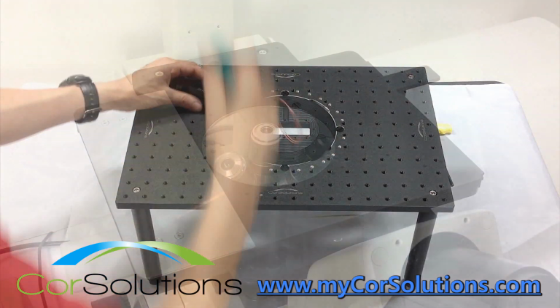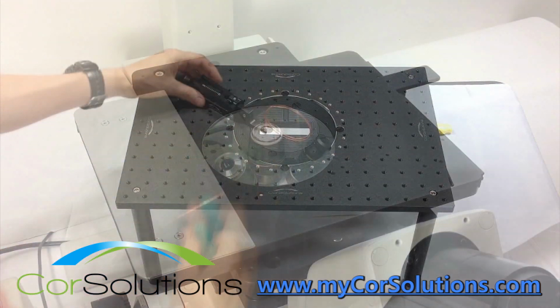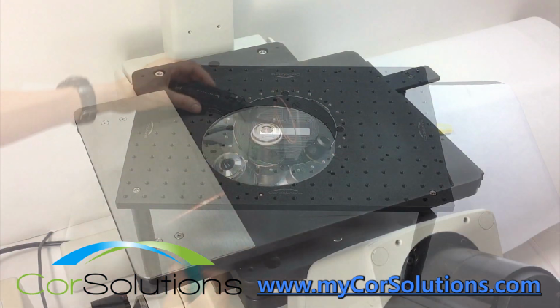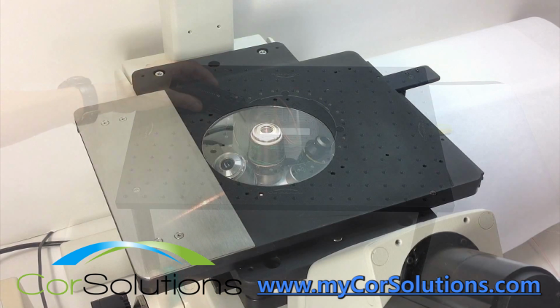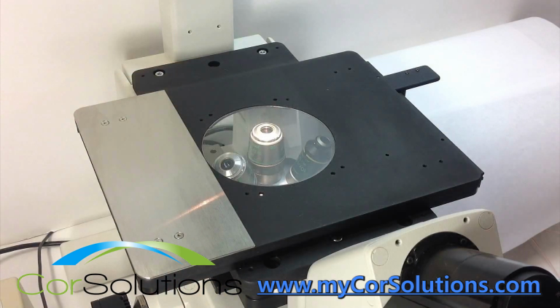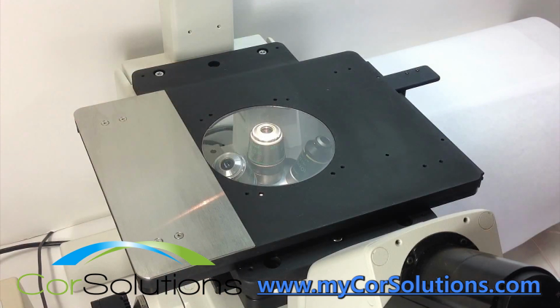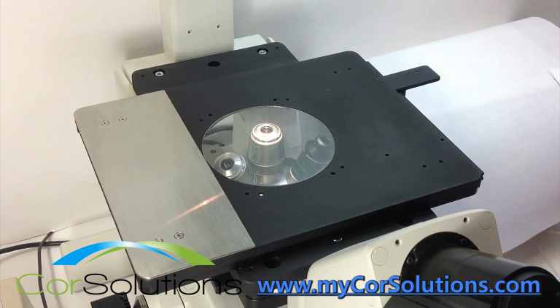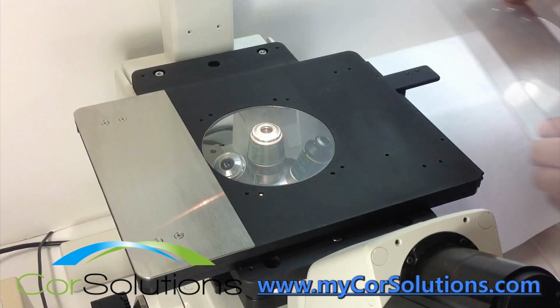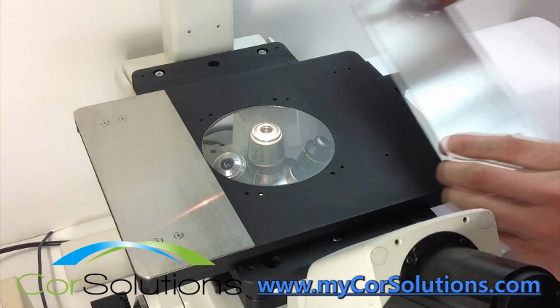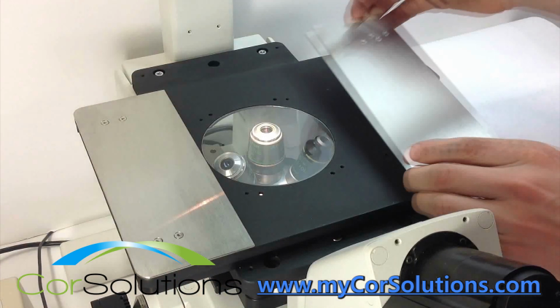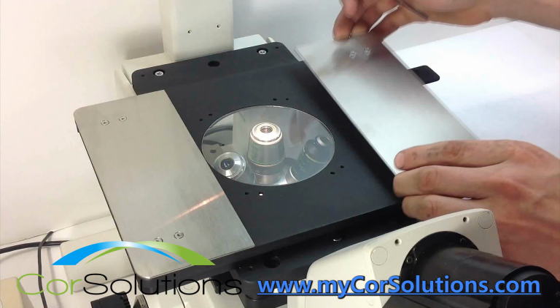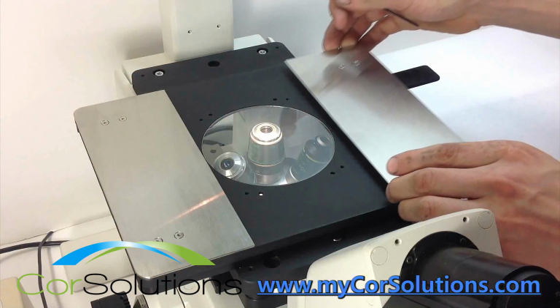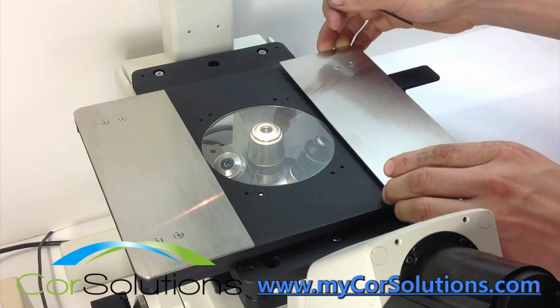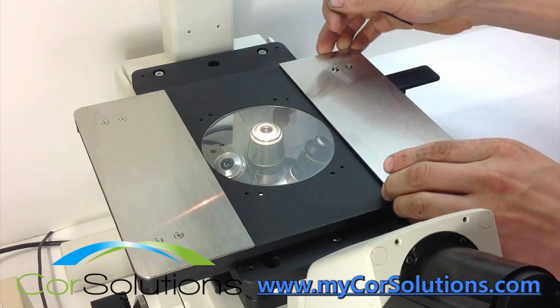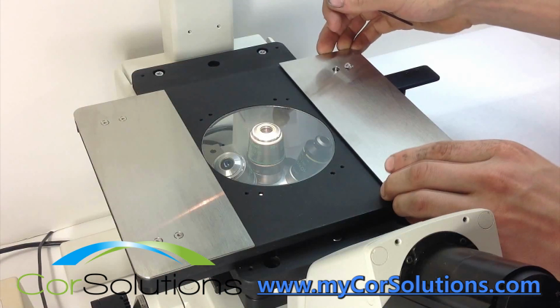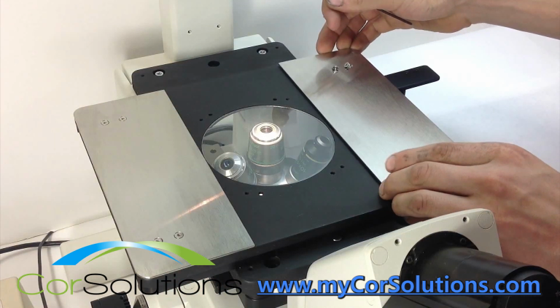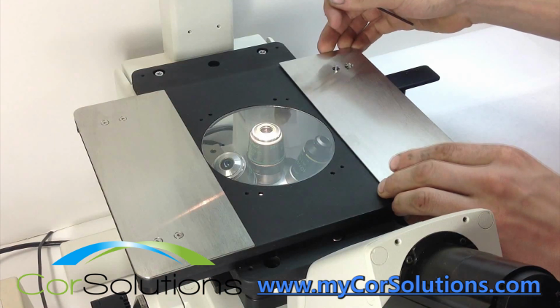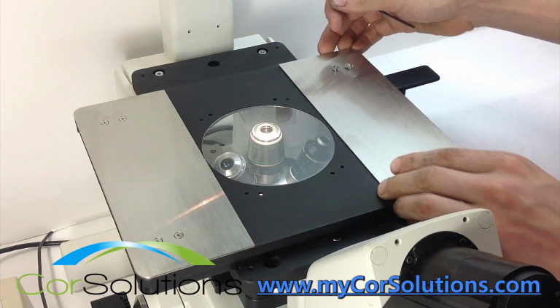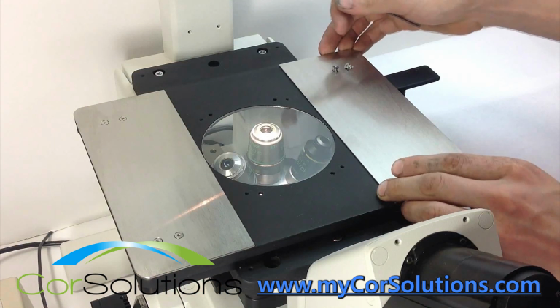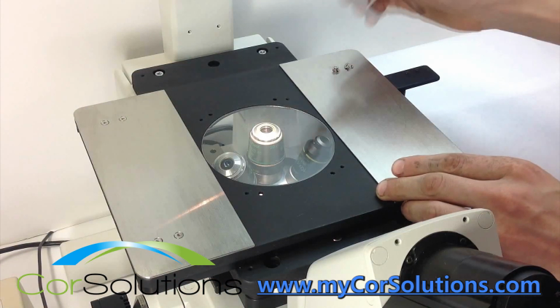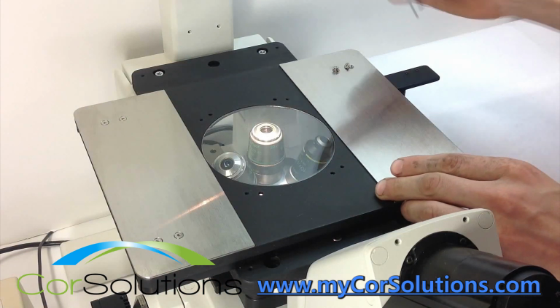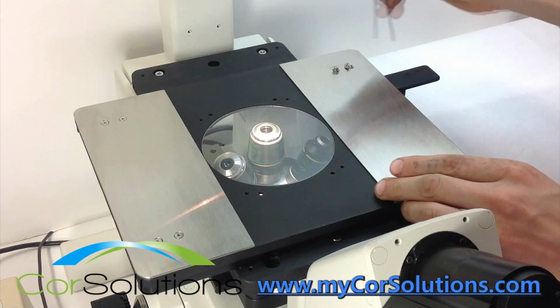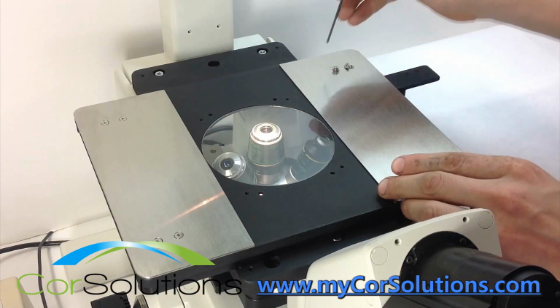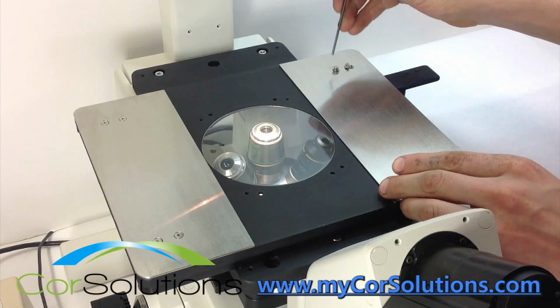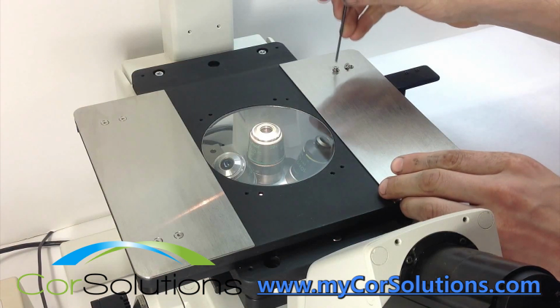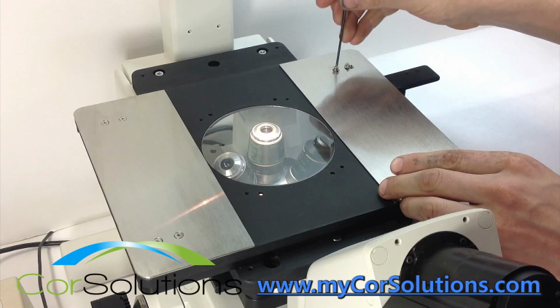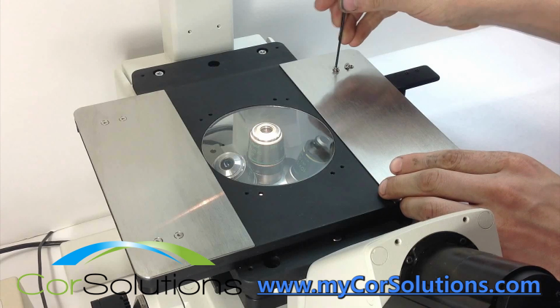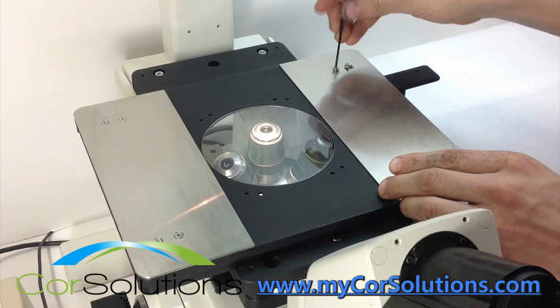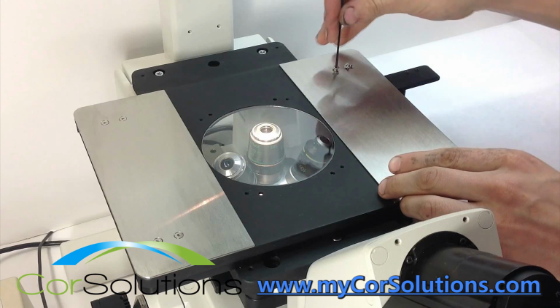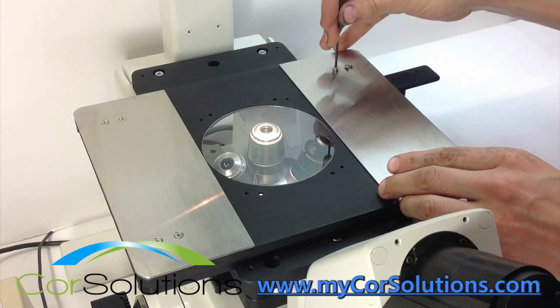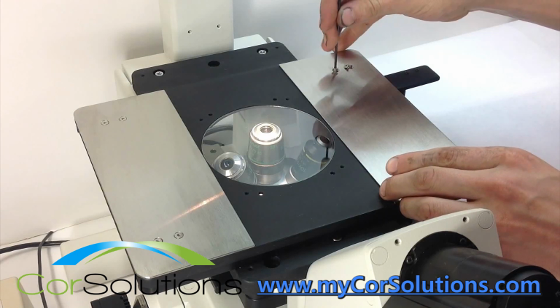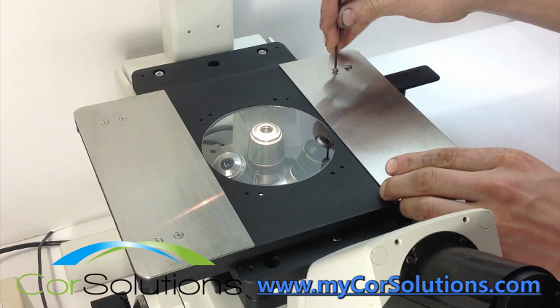A magnetic probe kit designed for use on a microscope stage is available, as well as a standalone optical breadboard table.